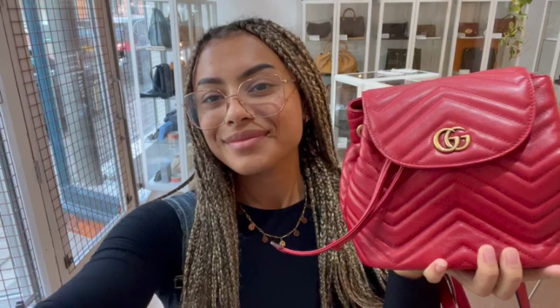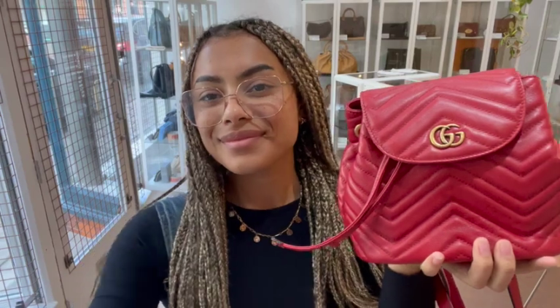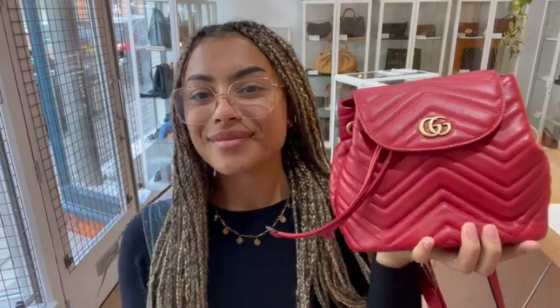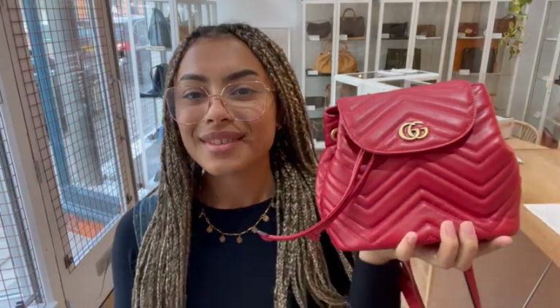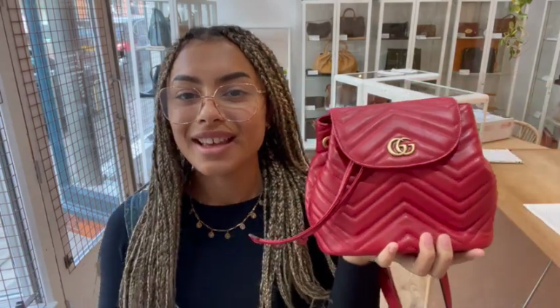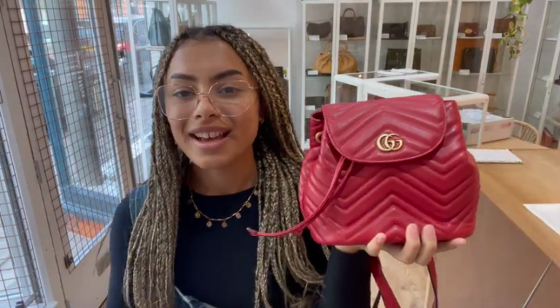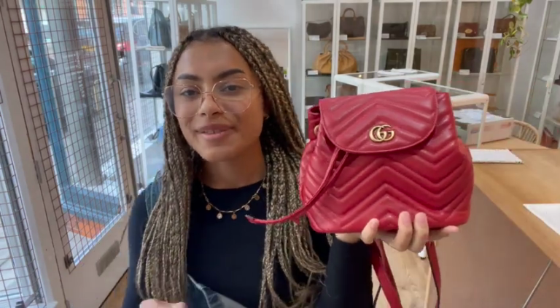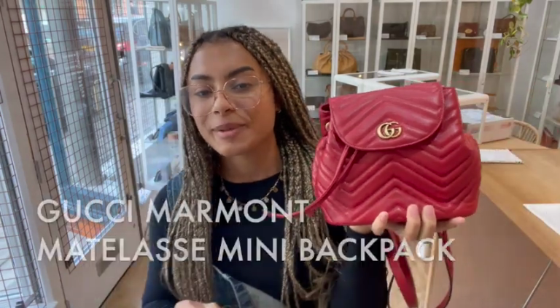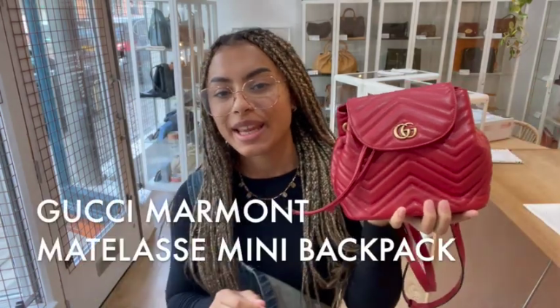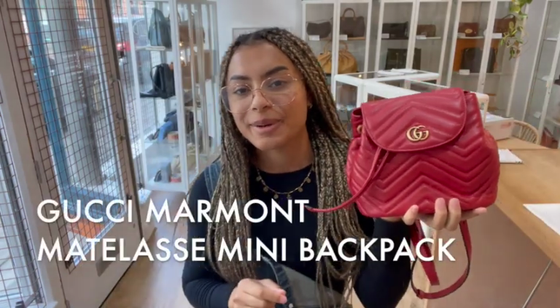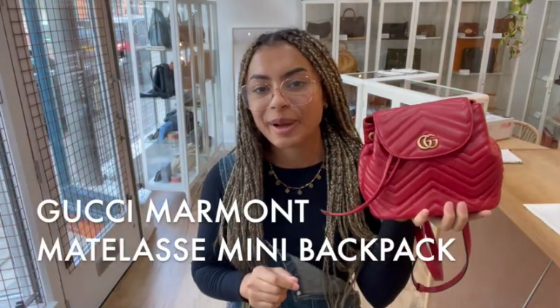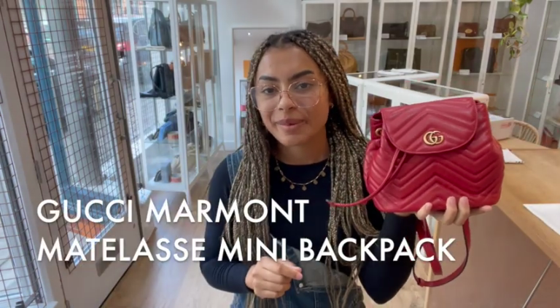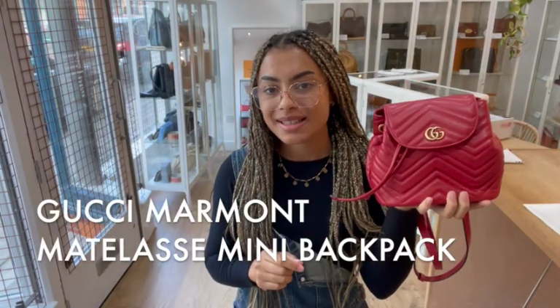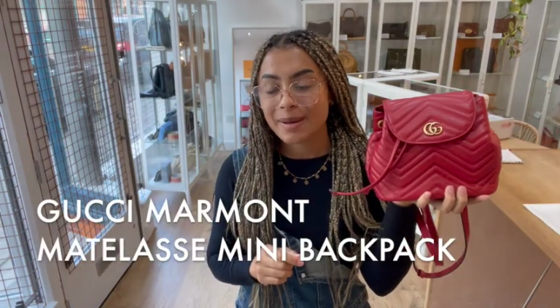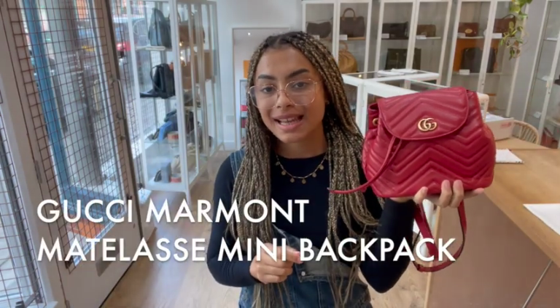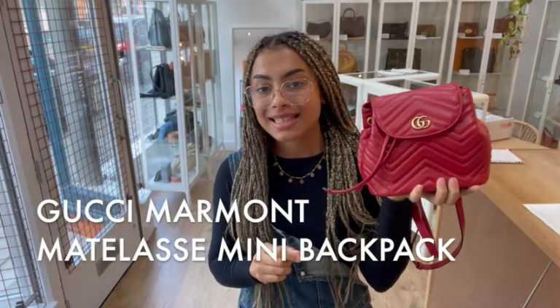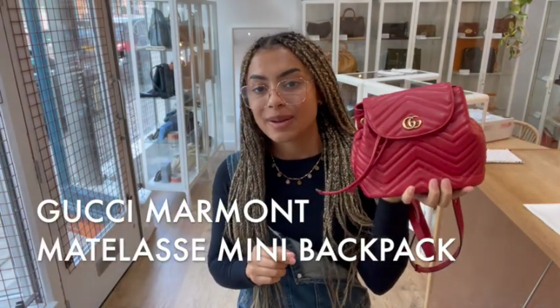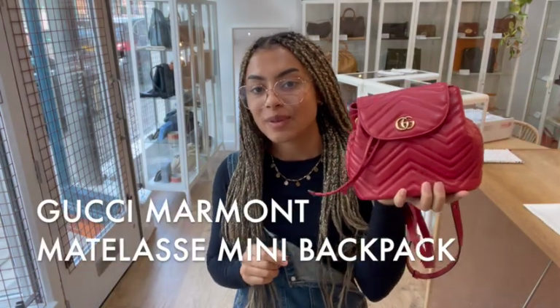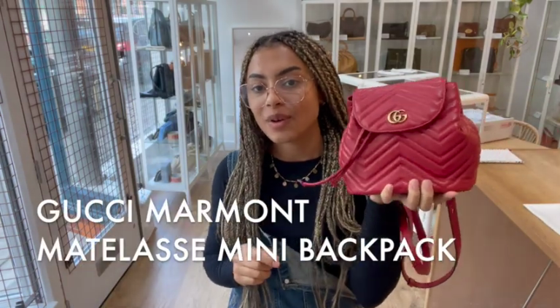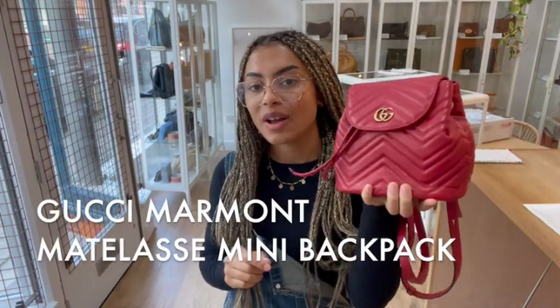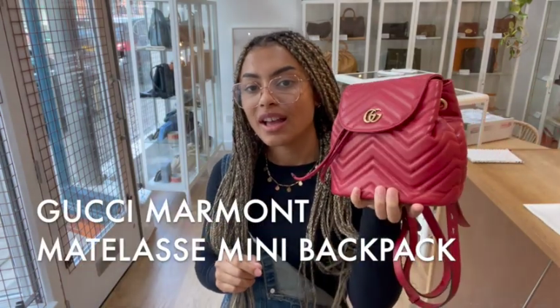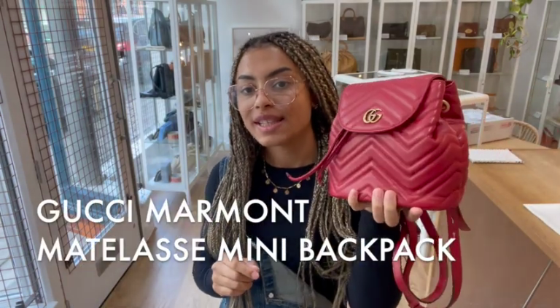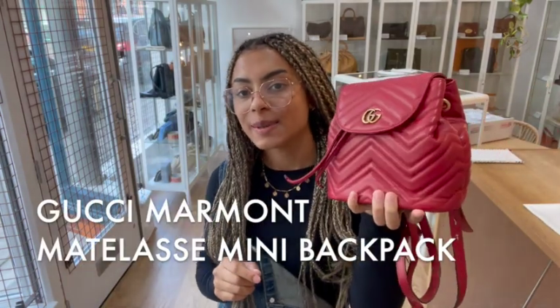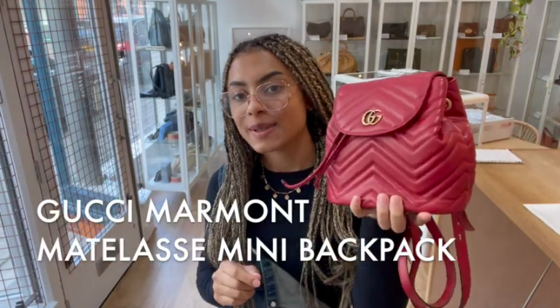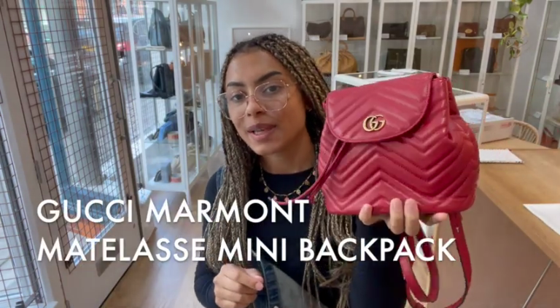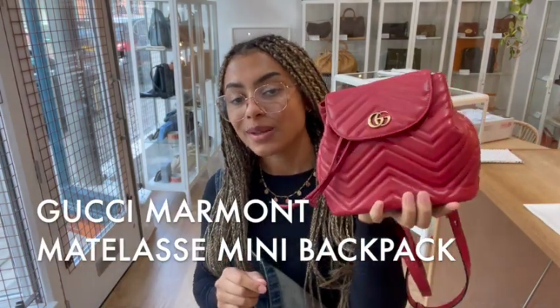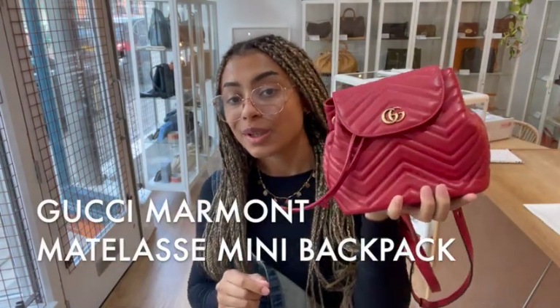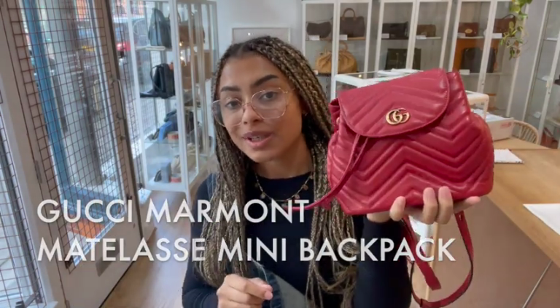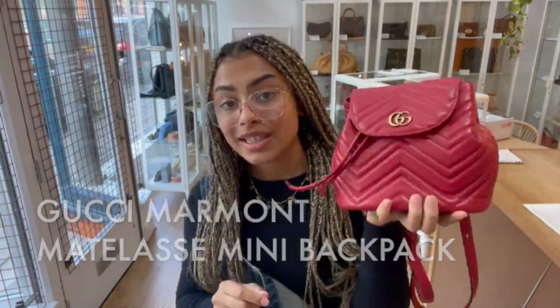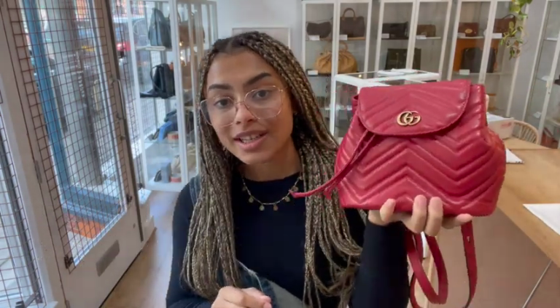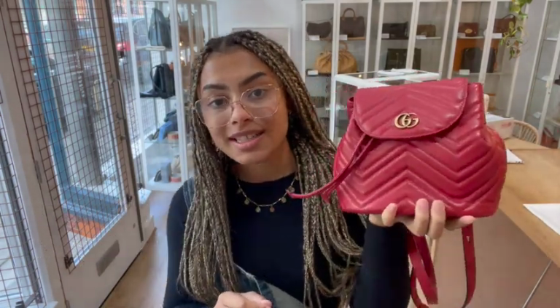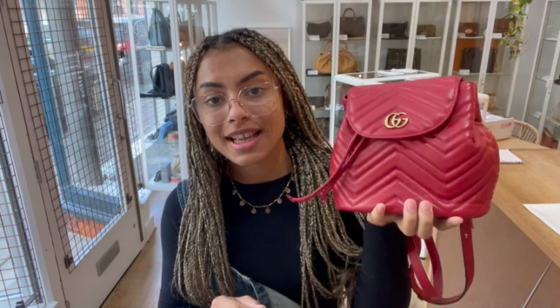Hi everybody, welcome back to Arm Candy. We've got a super sweet little Gucci to show you today.